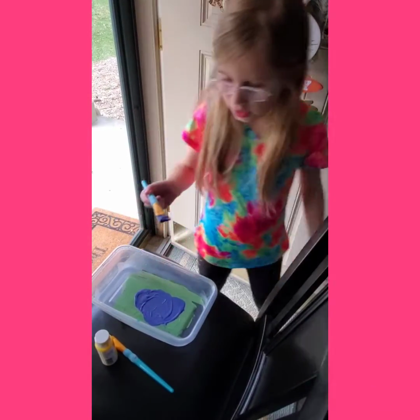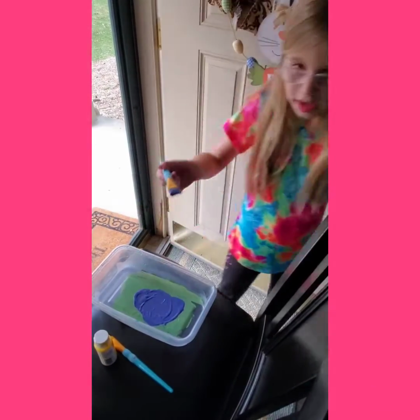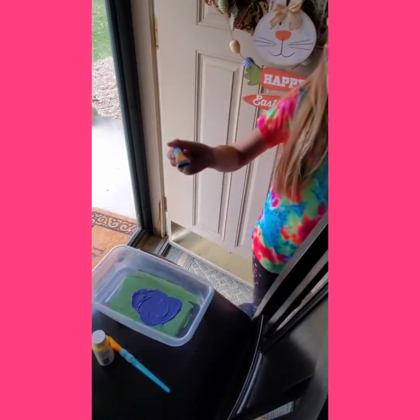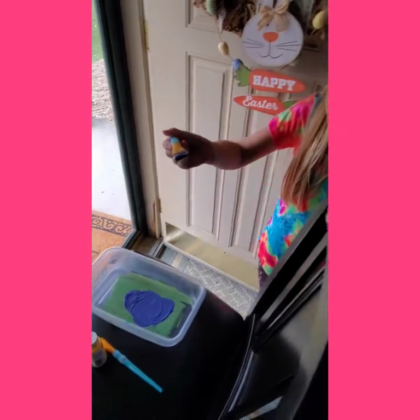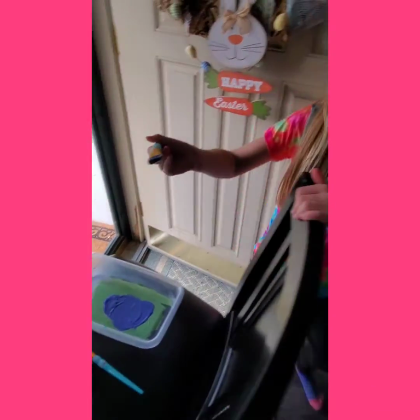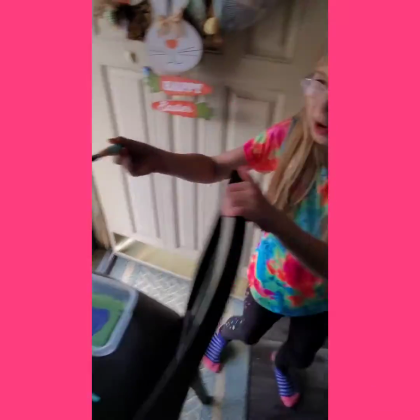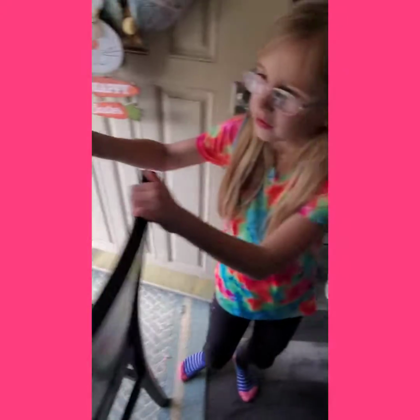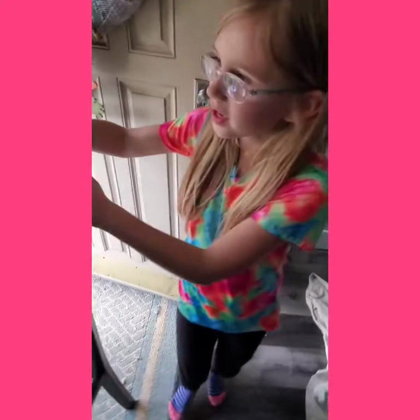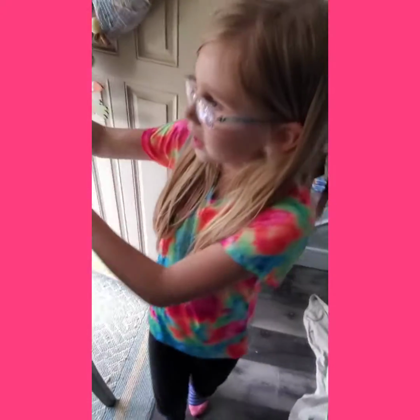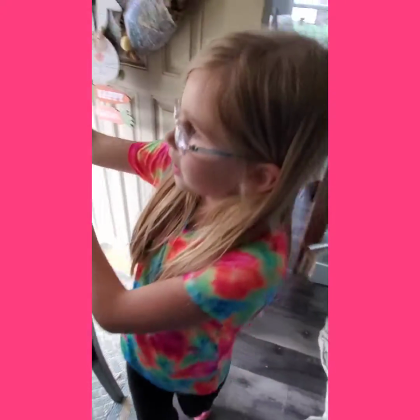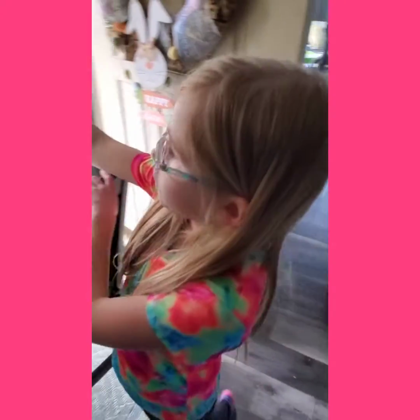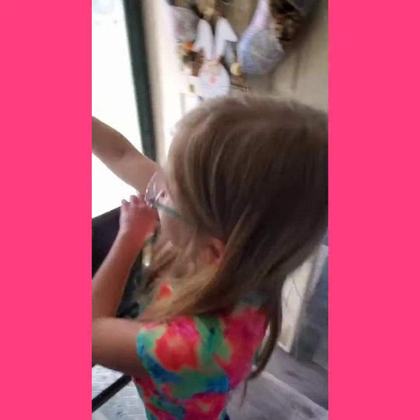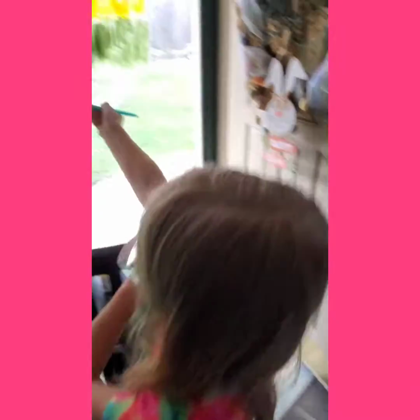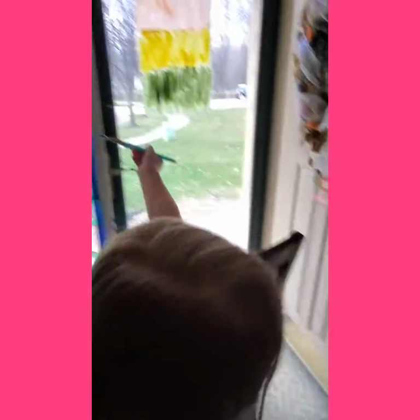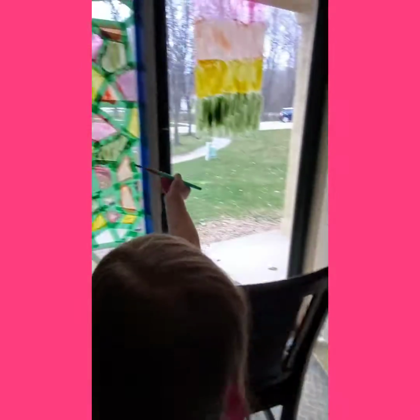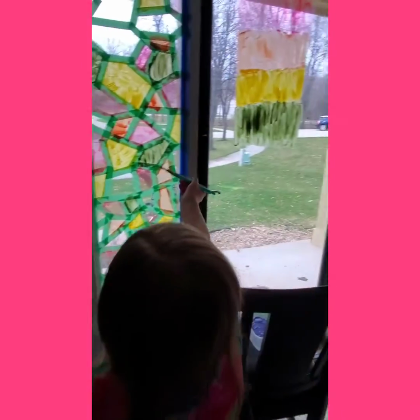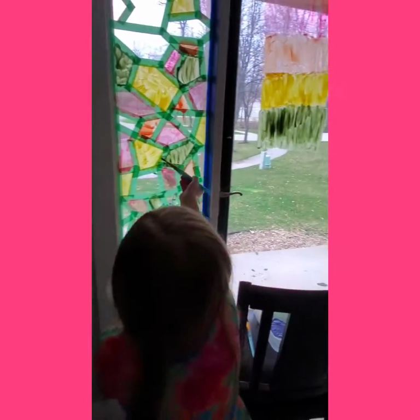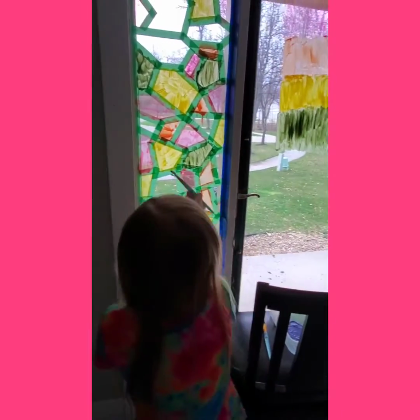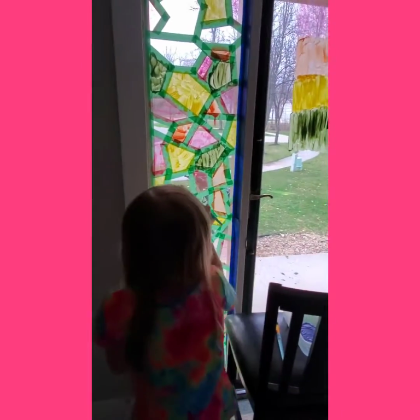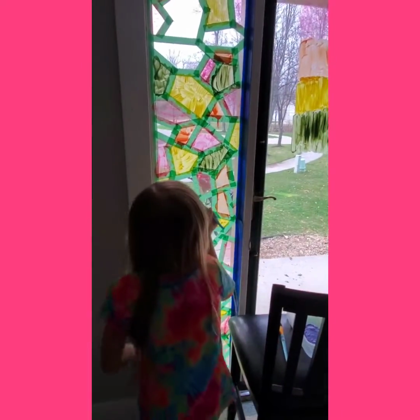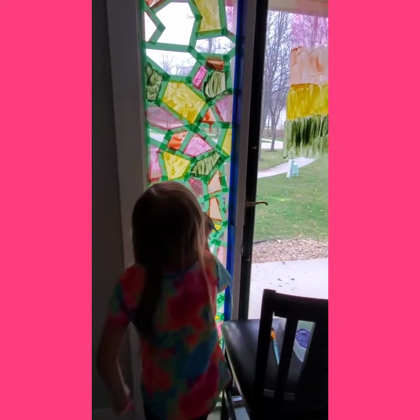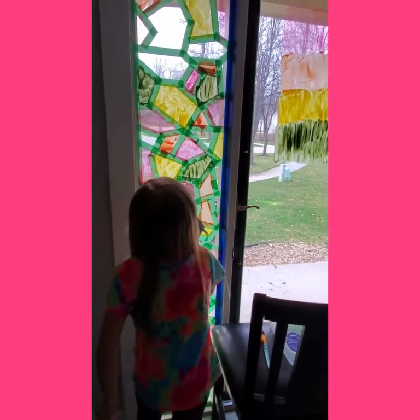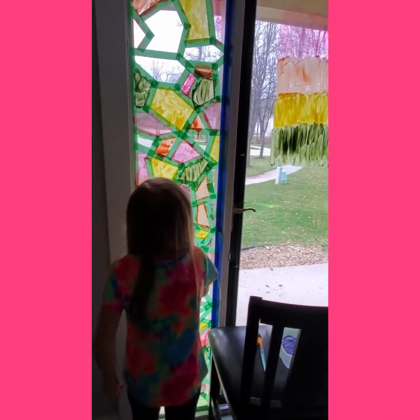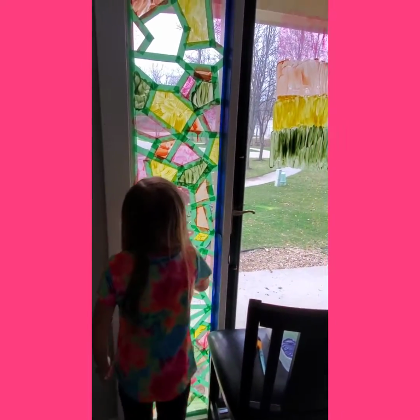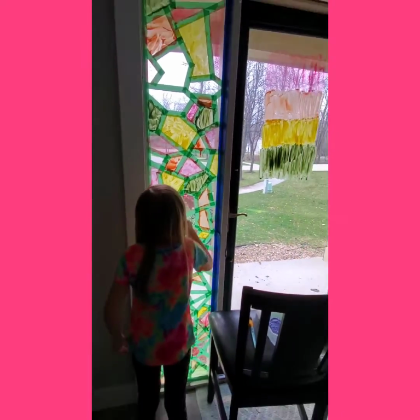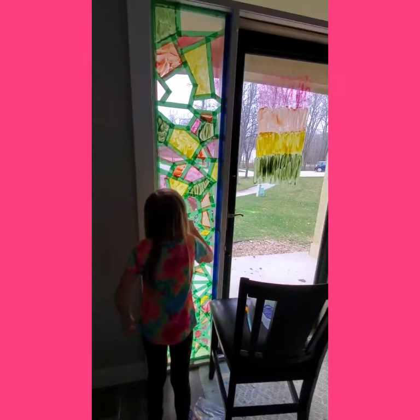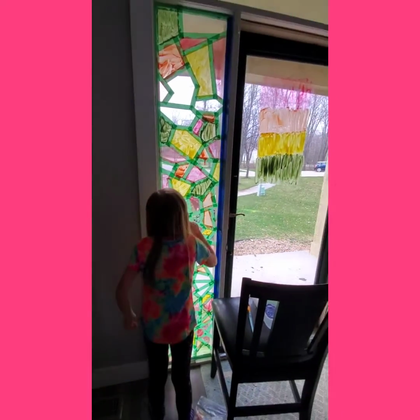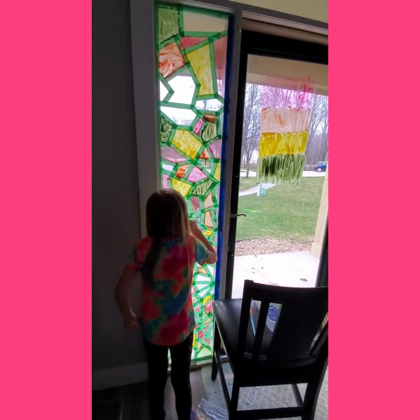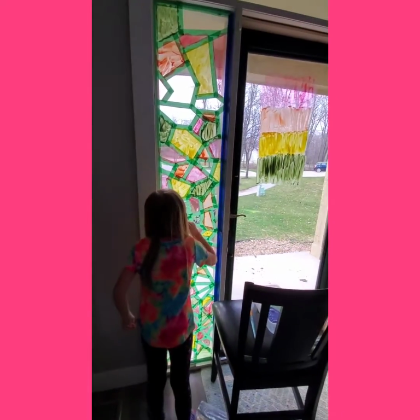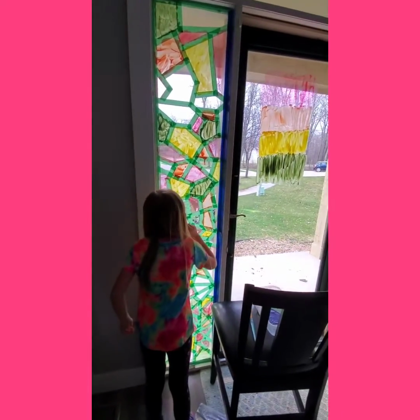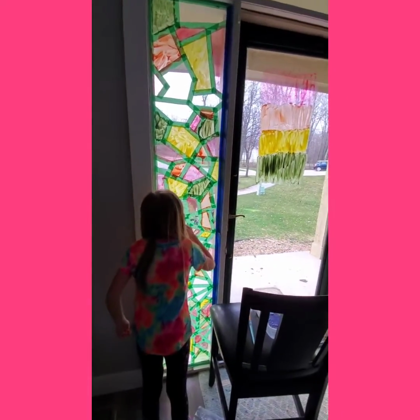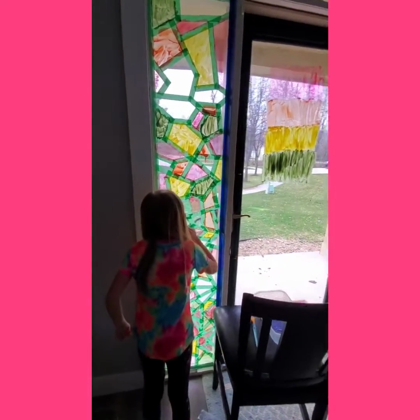And now start painting on your door or window — it doesn't matter. Let's start painting.